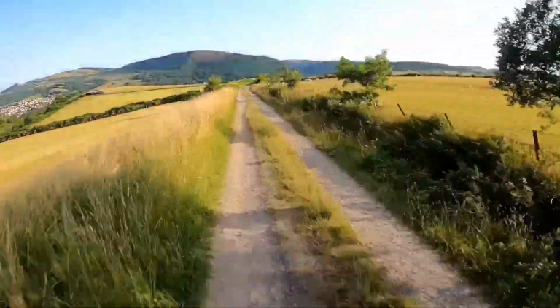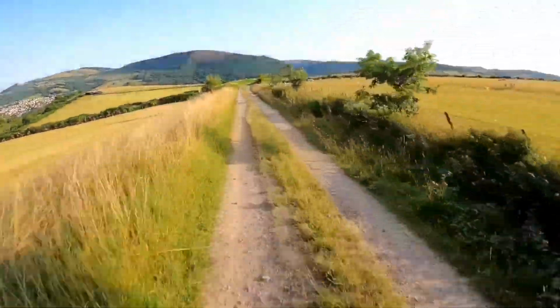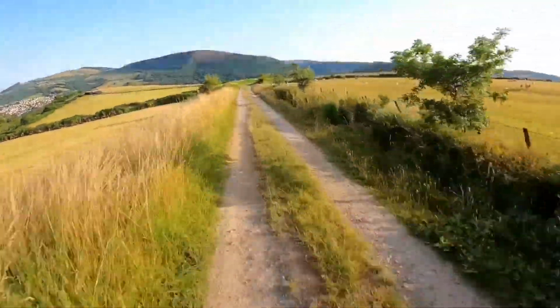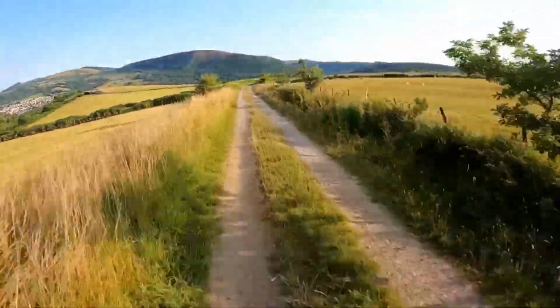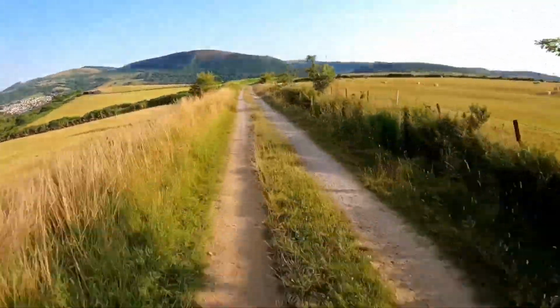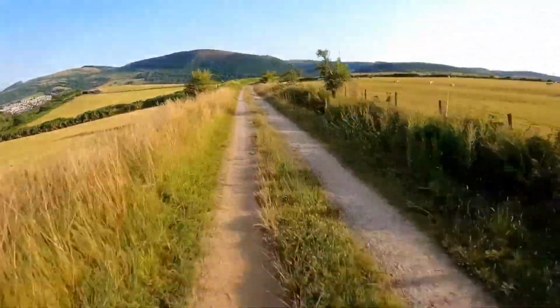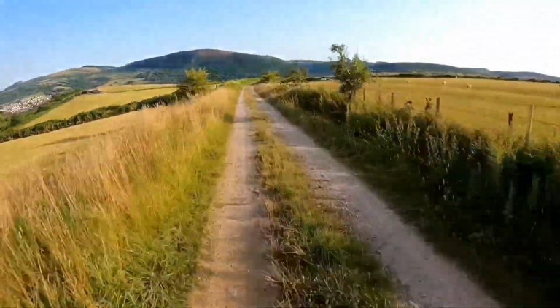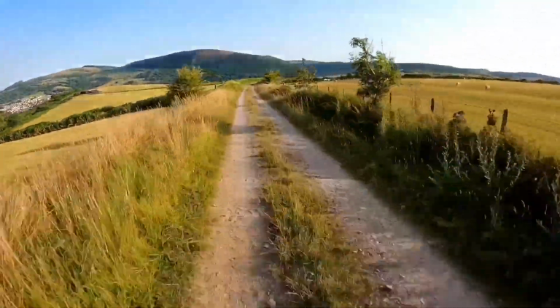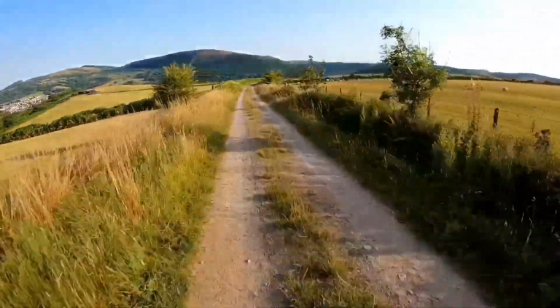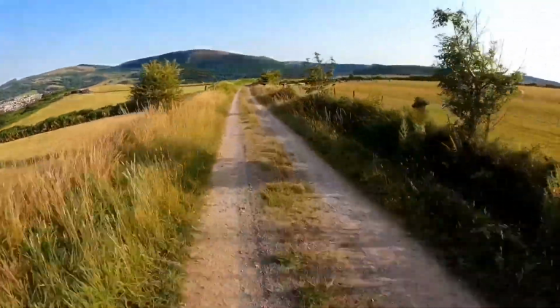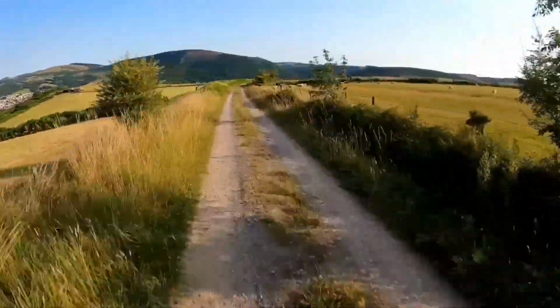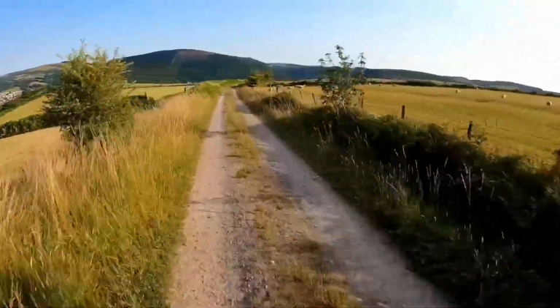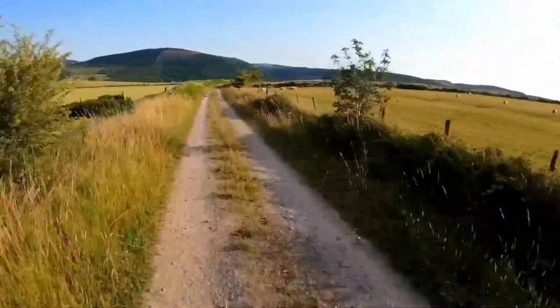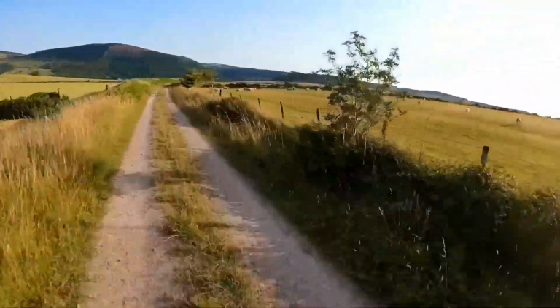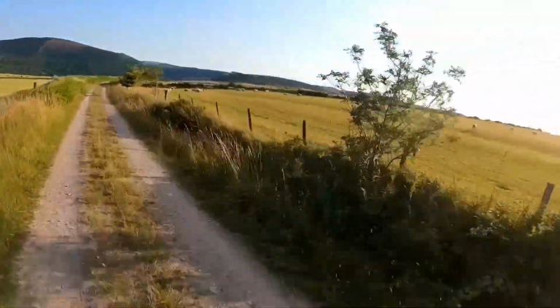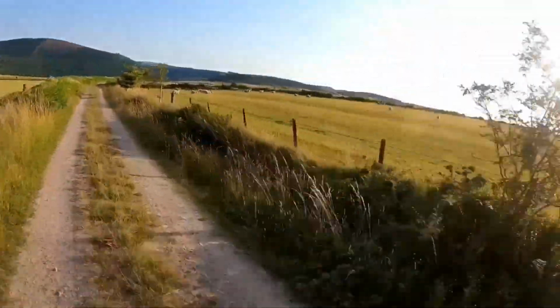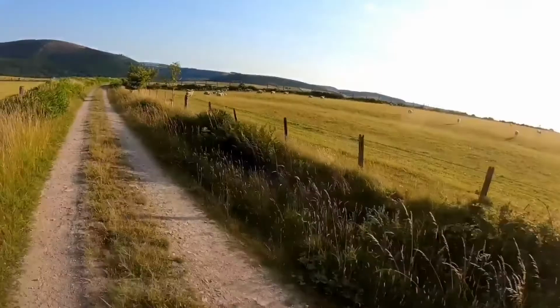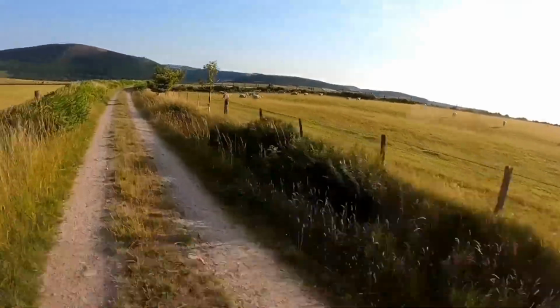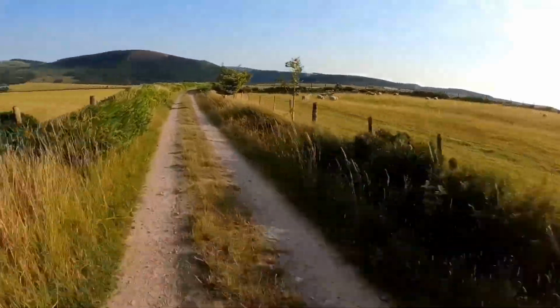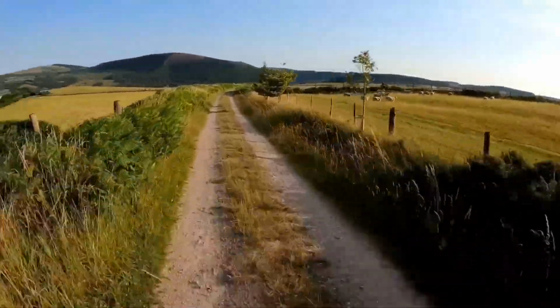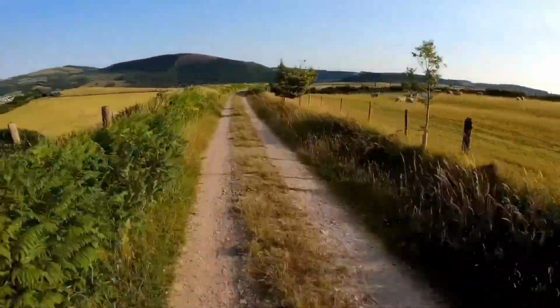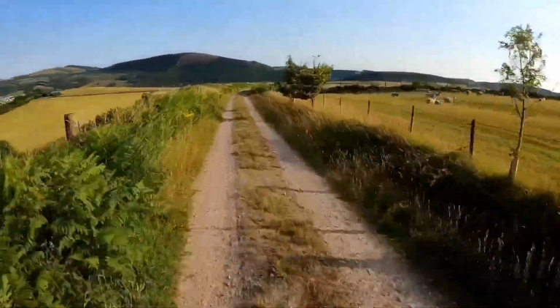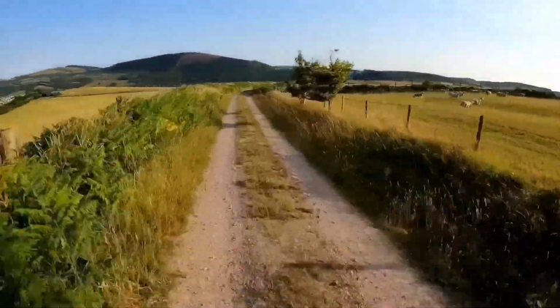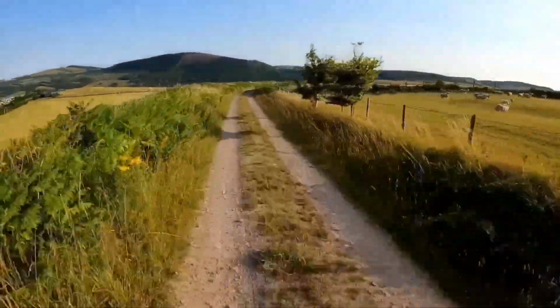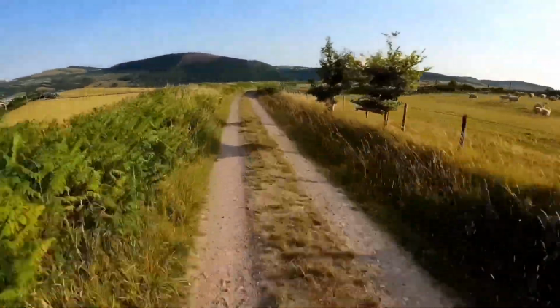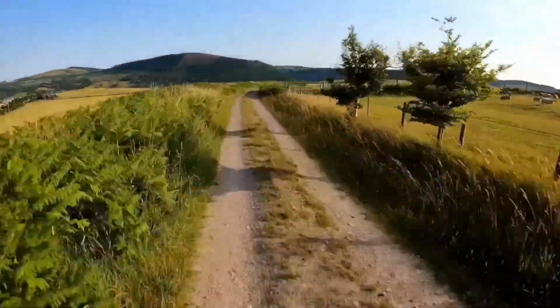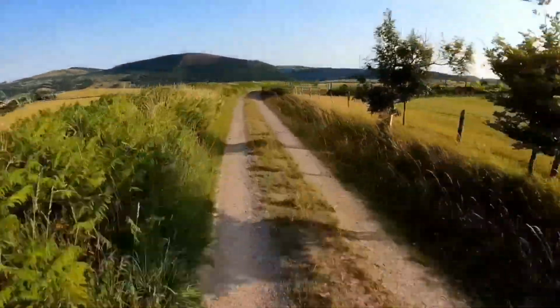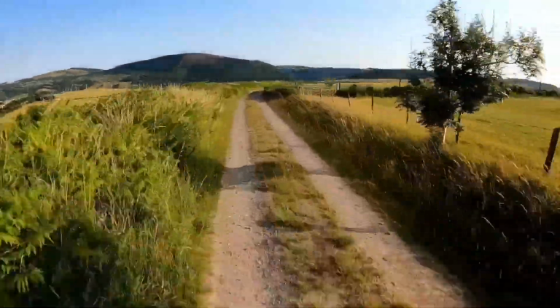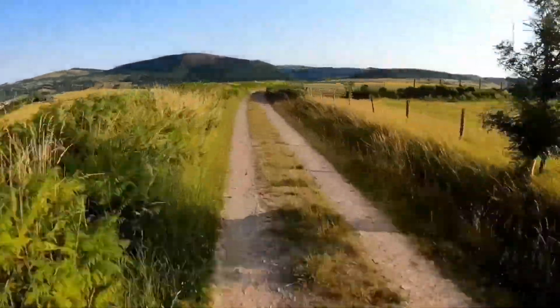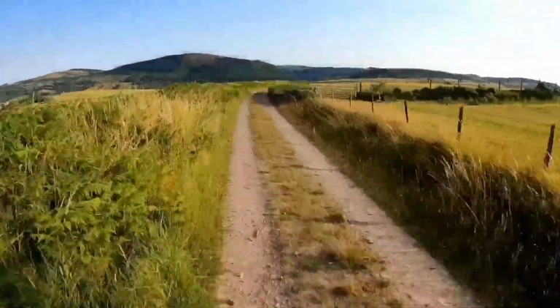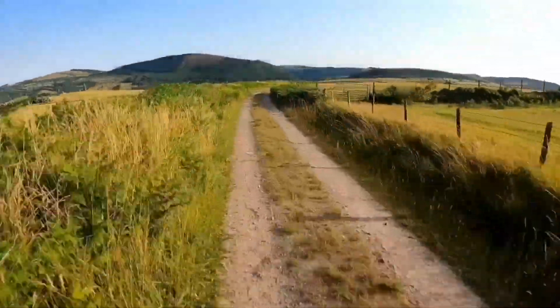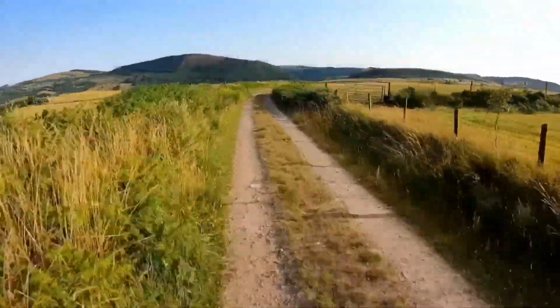I sometimes forget to keep my eyes on the trail, as the views up here are absolutely stunning.